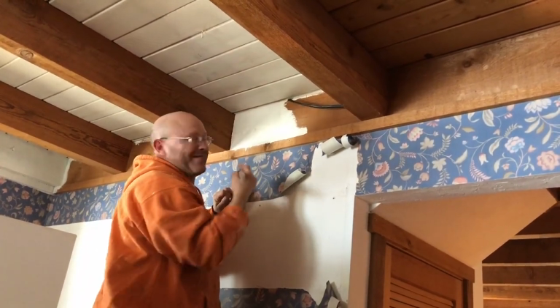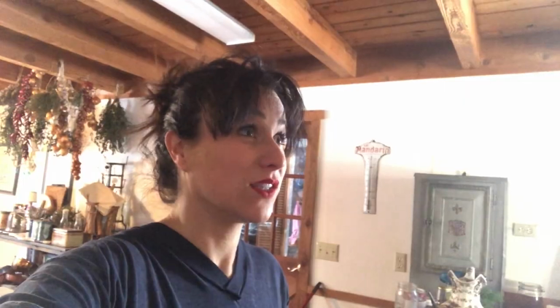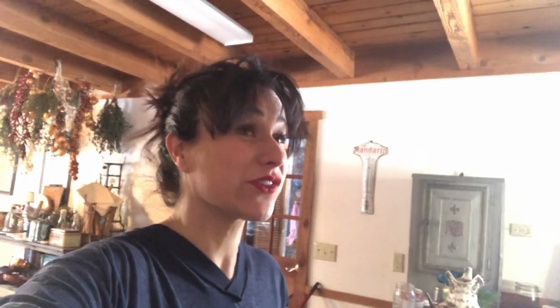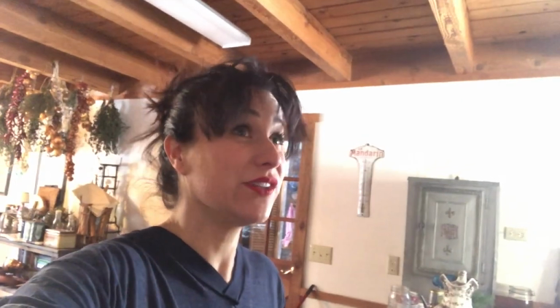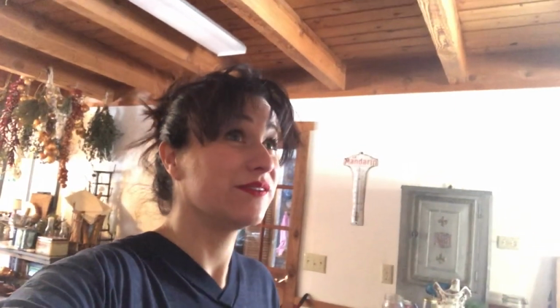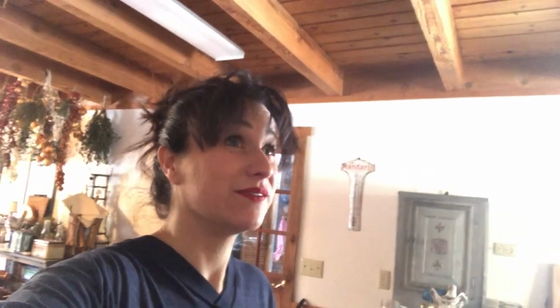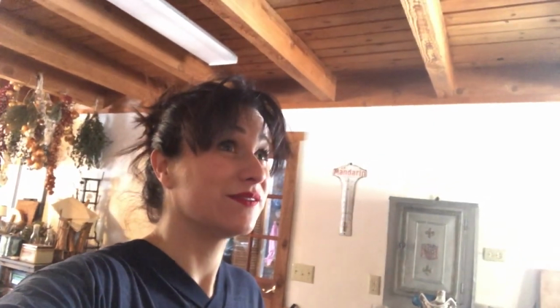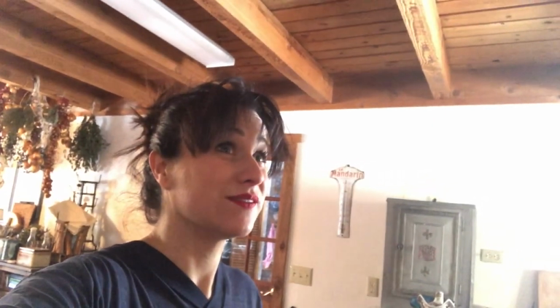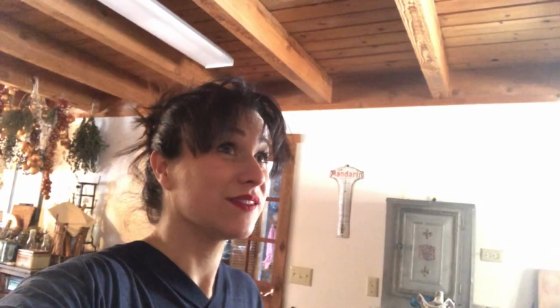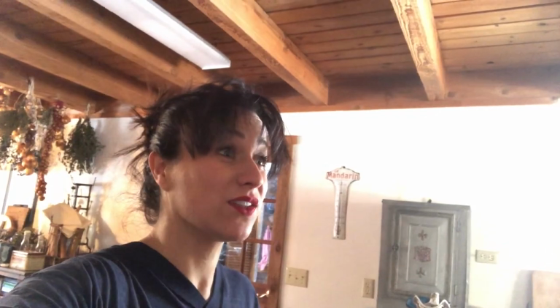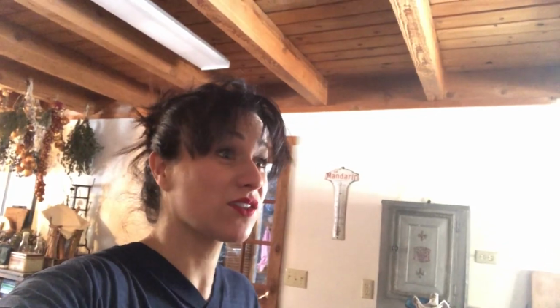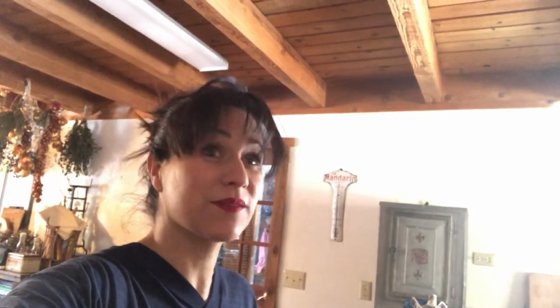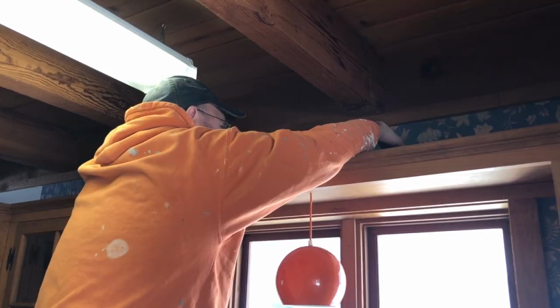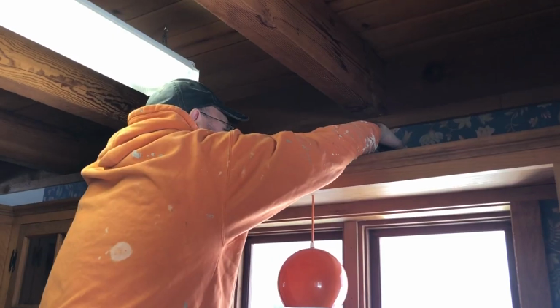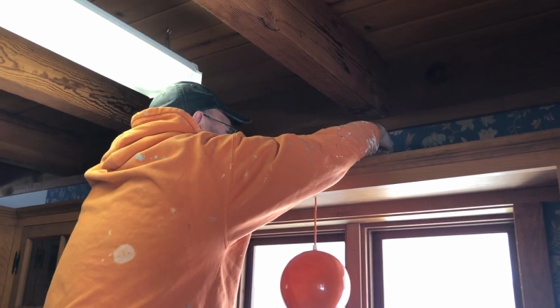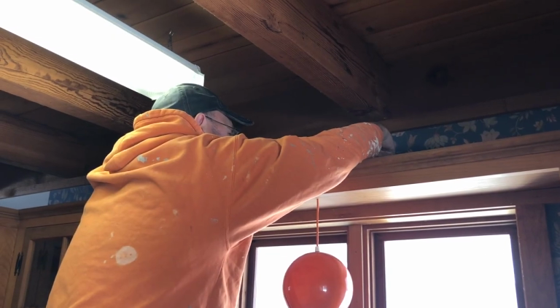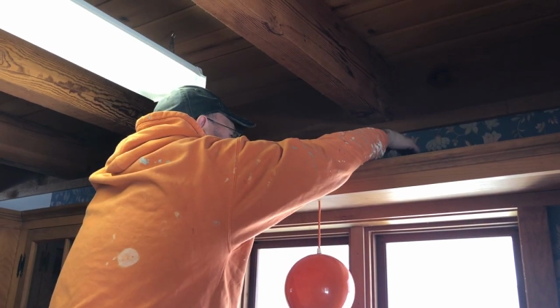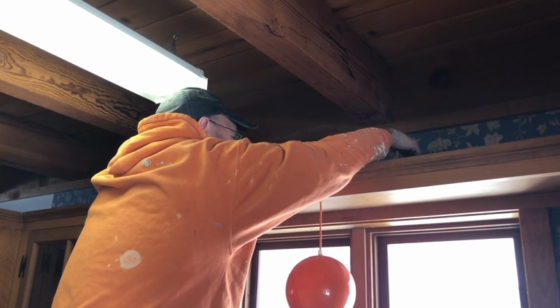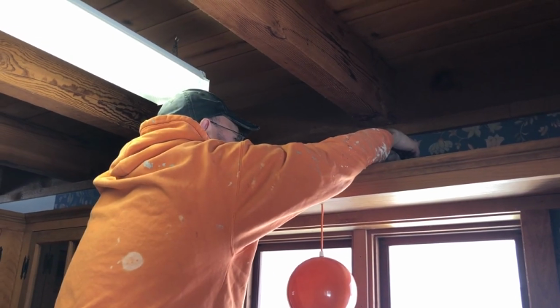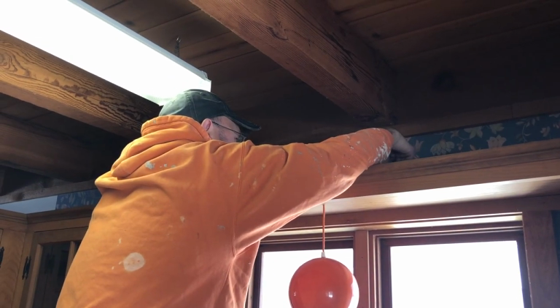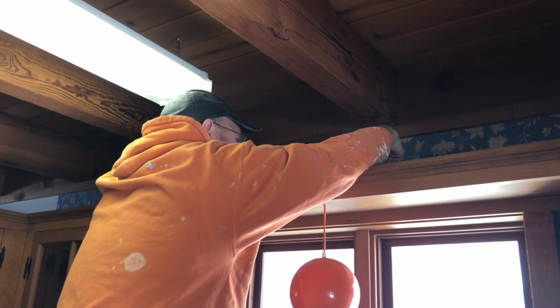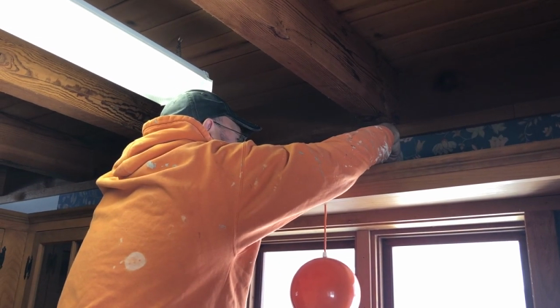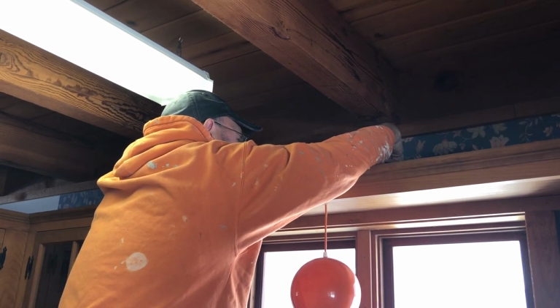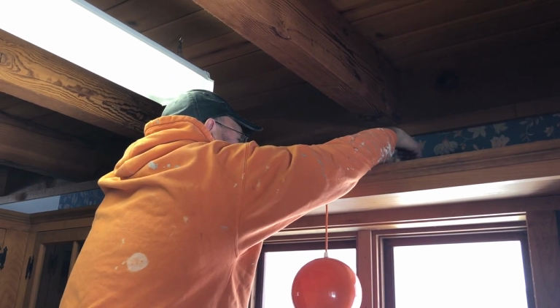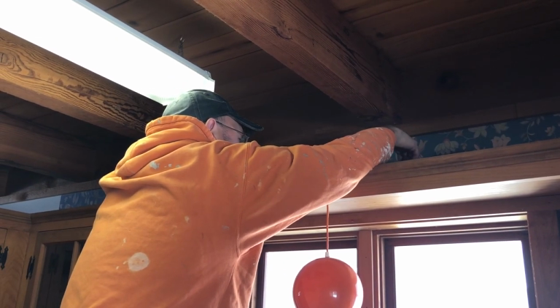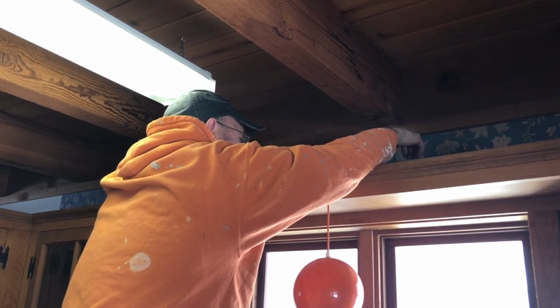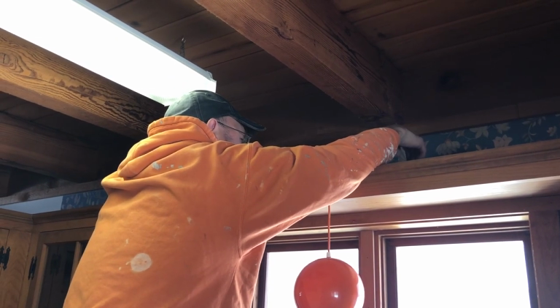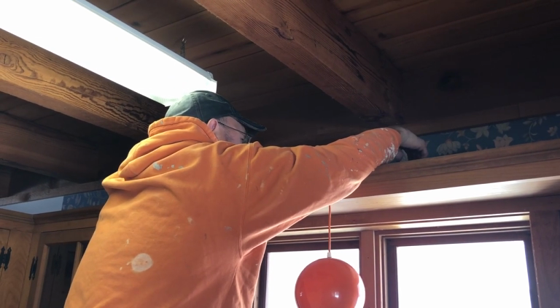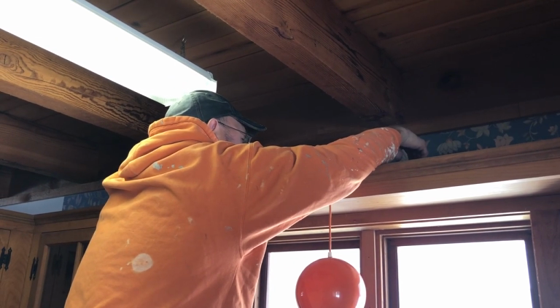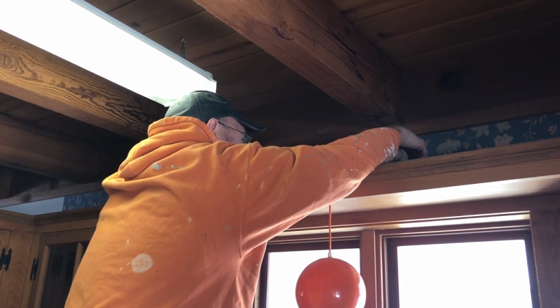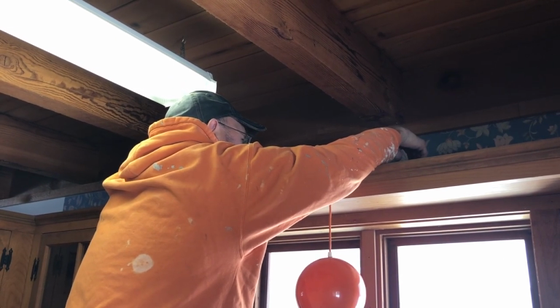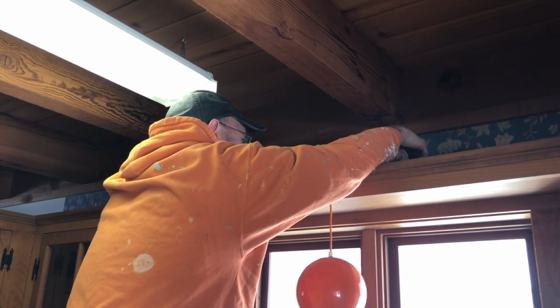It looks good. It looks awesome. A wire hanging out of the wall with a couple wire connectors sitting on top of the cabinet. It's not code.